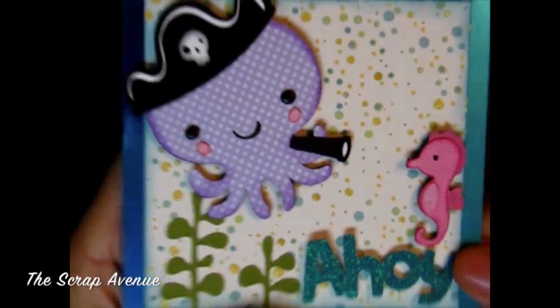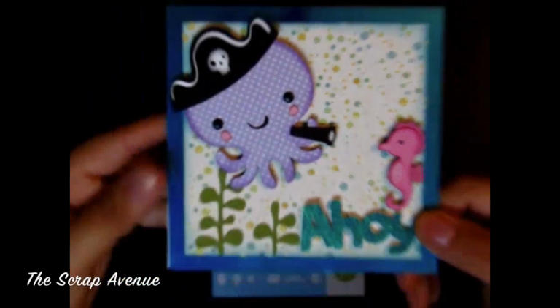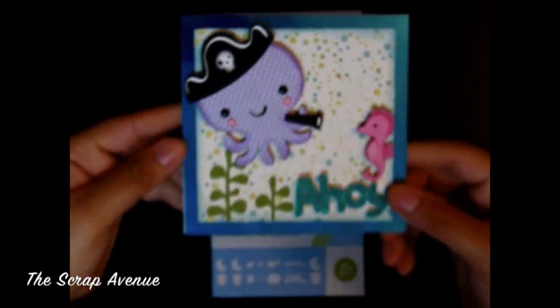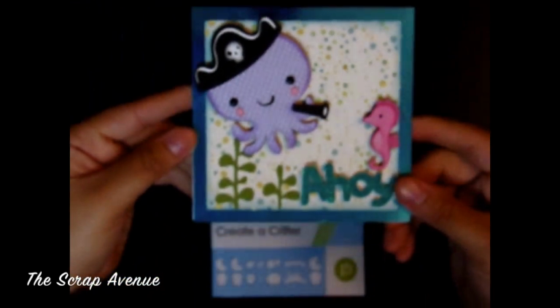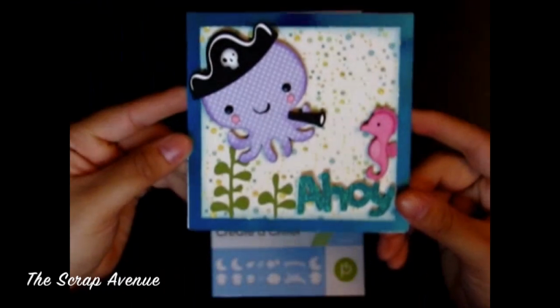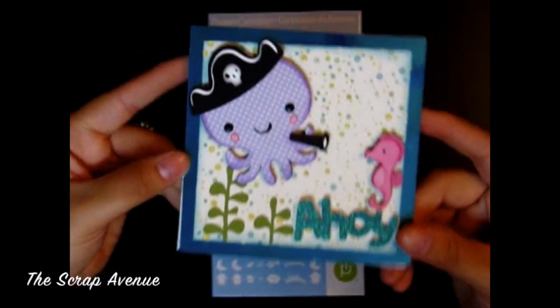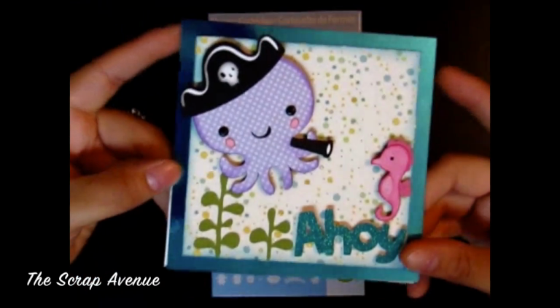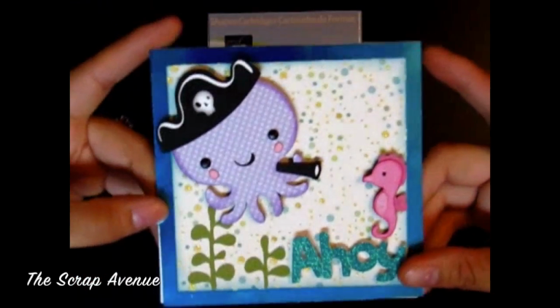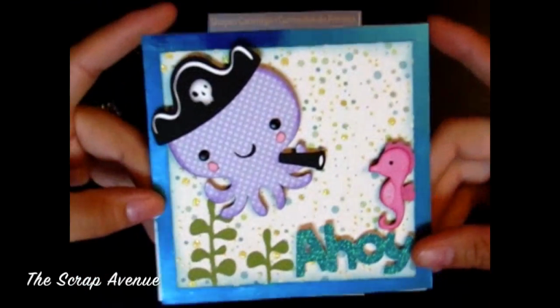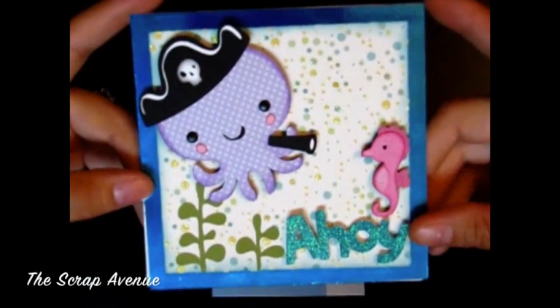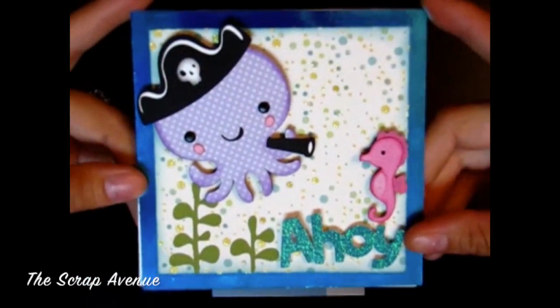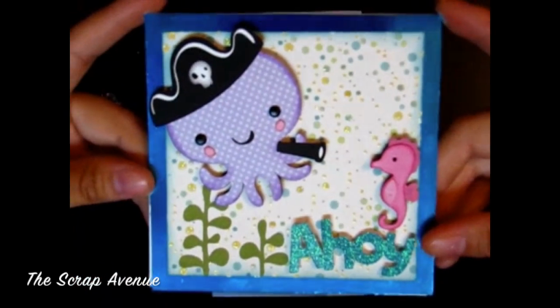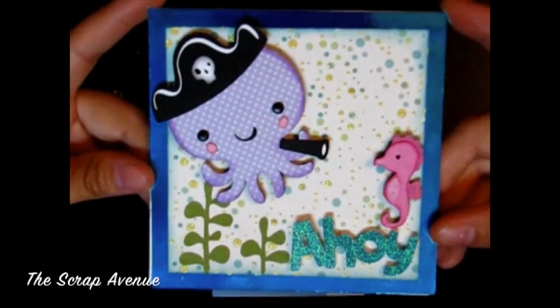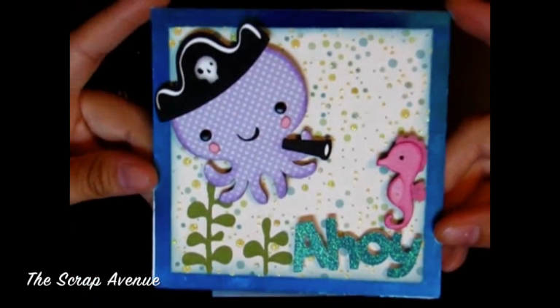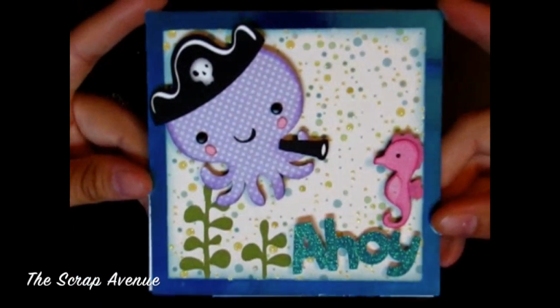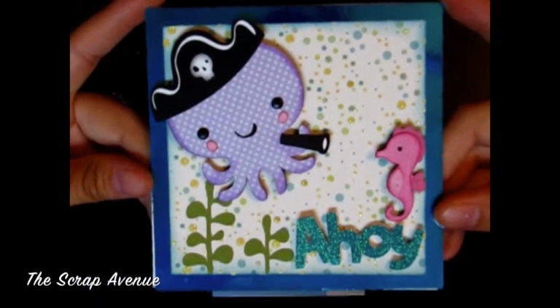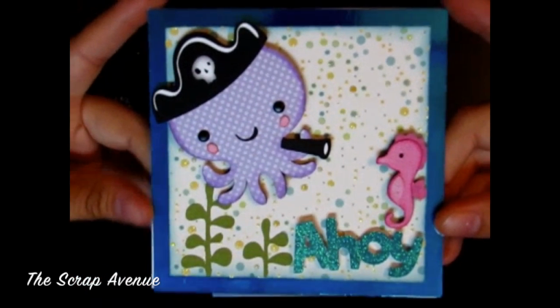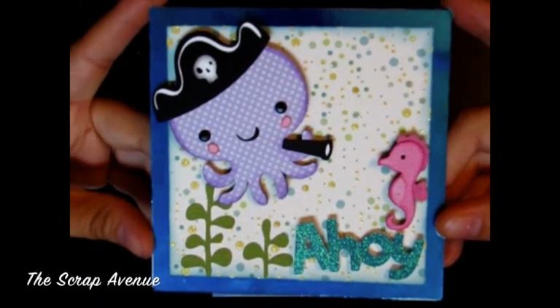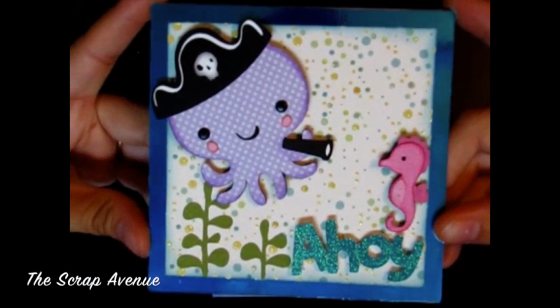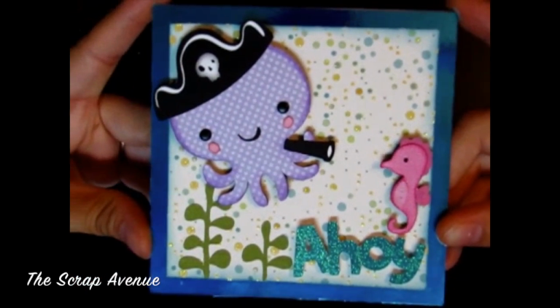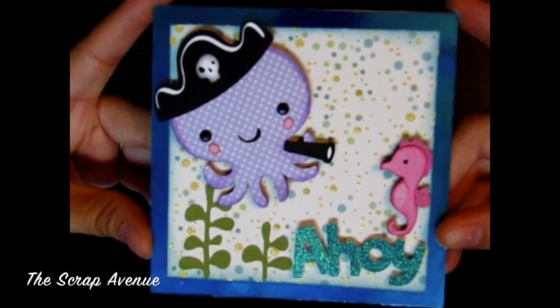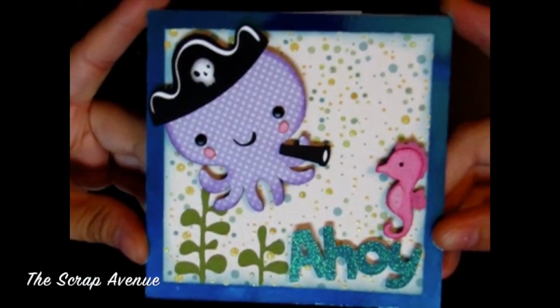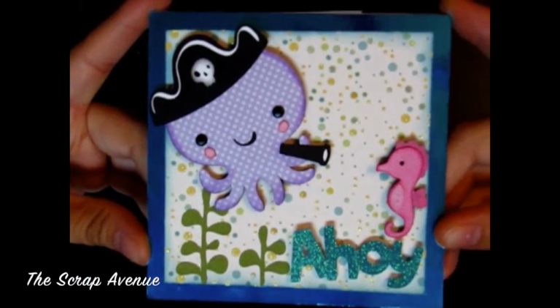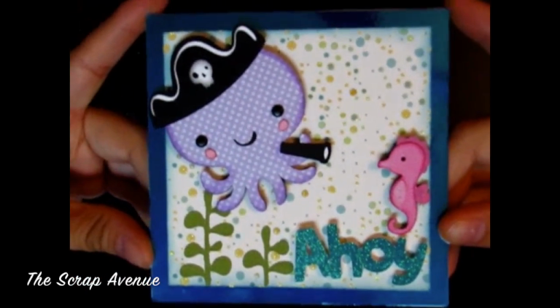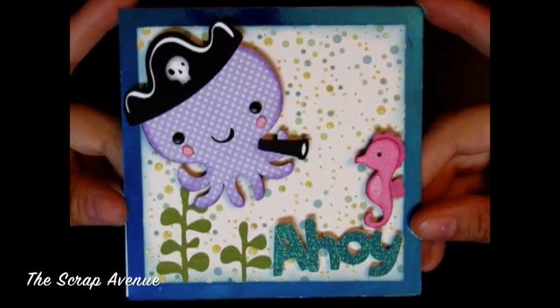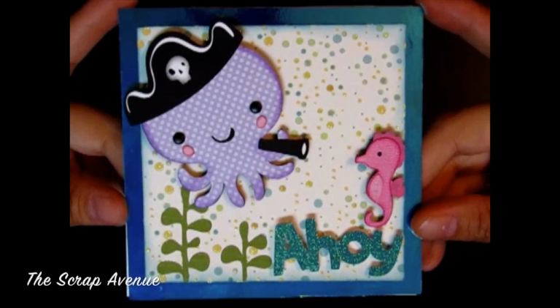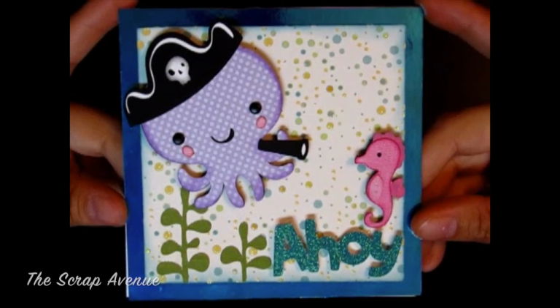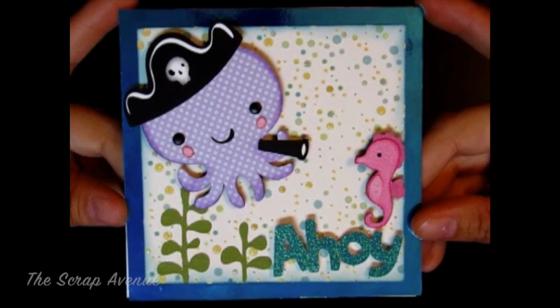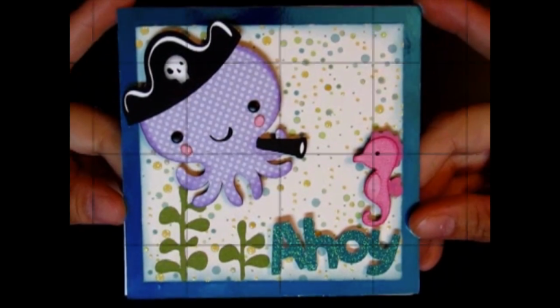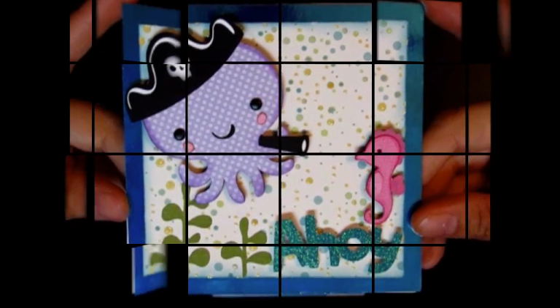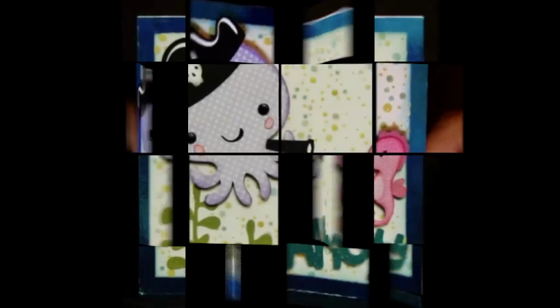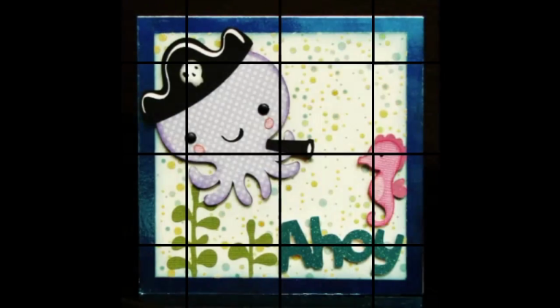I hope you guys like this card. Thank you so much for watching and I'll see you guys next time. Bye!